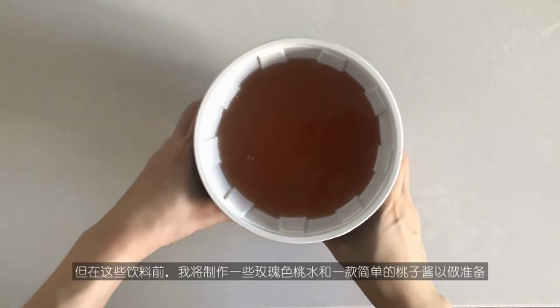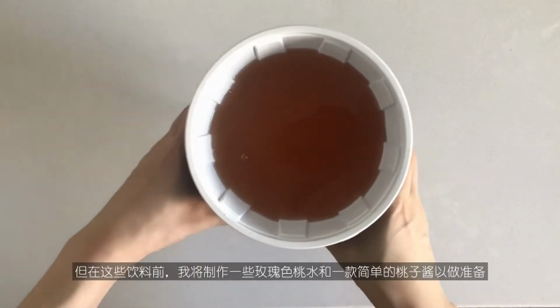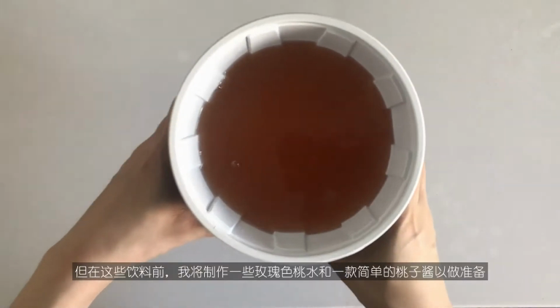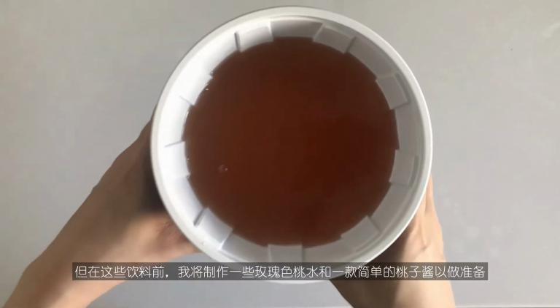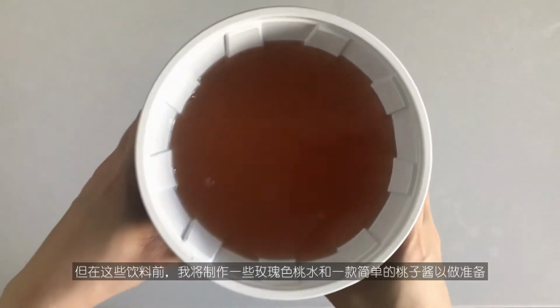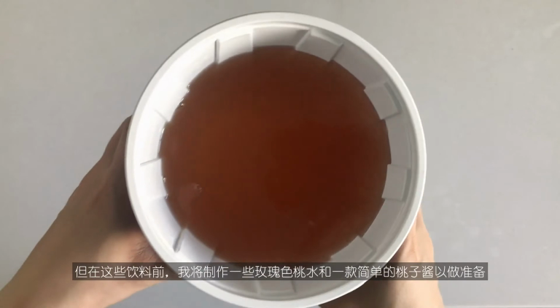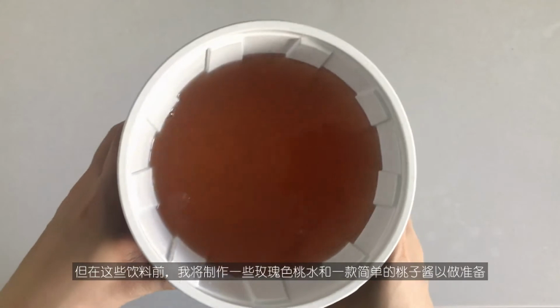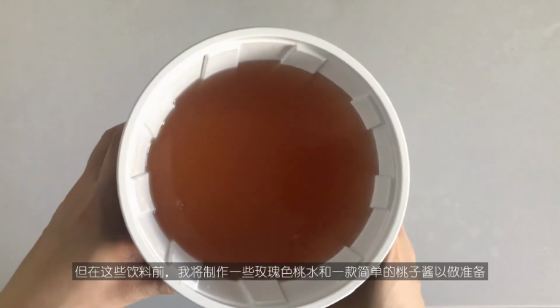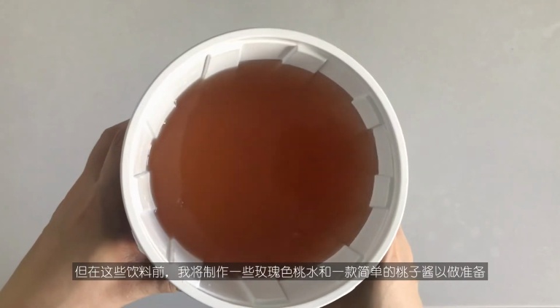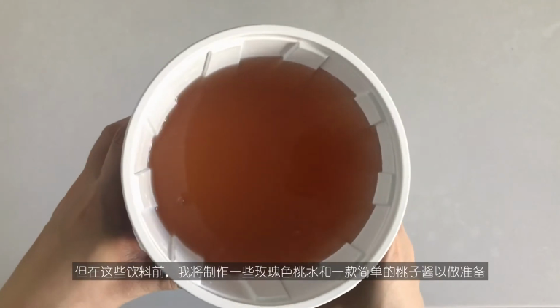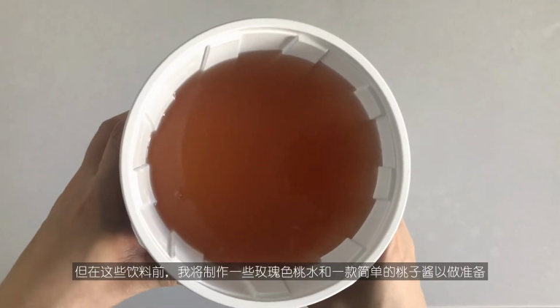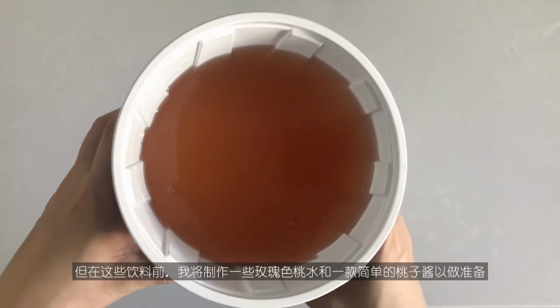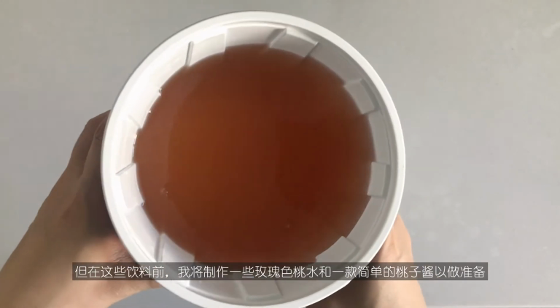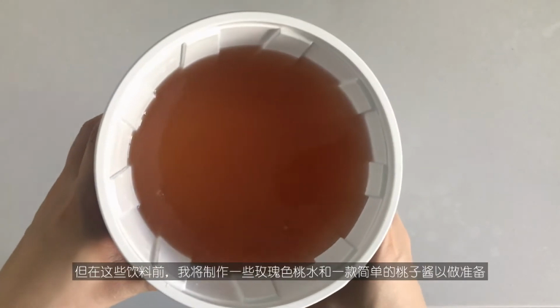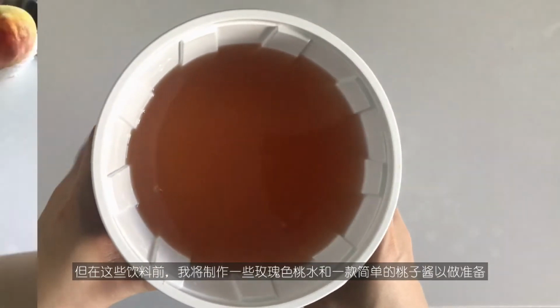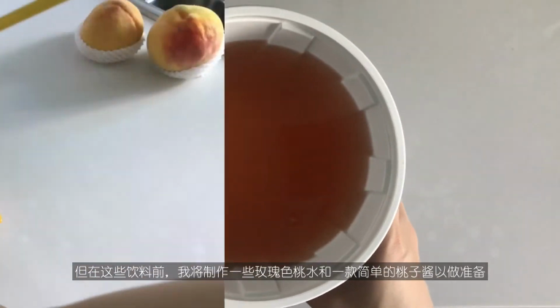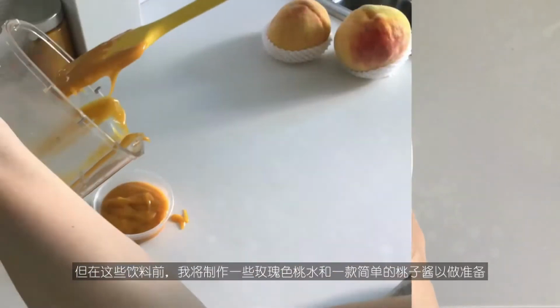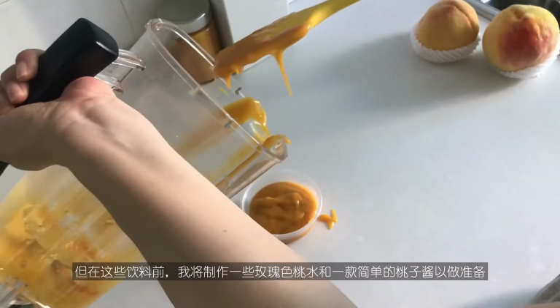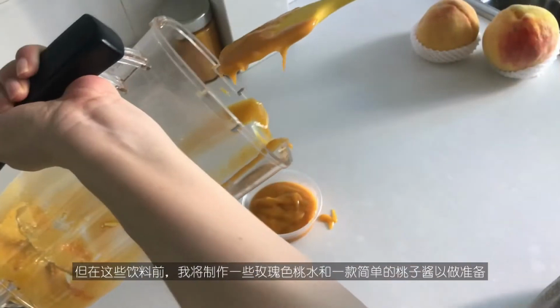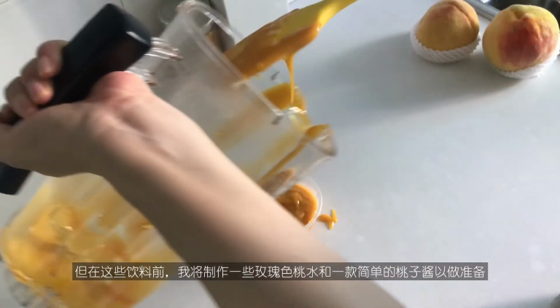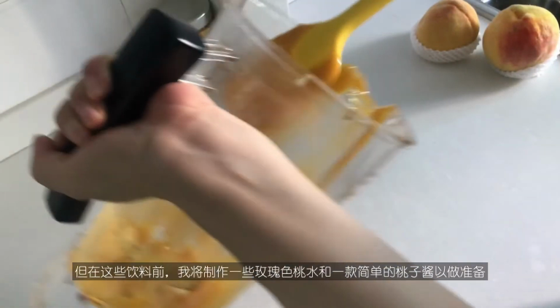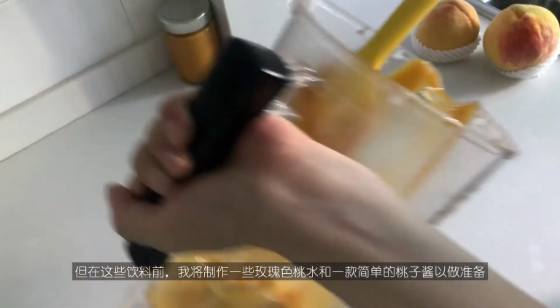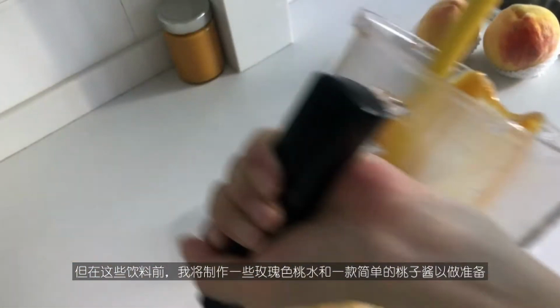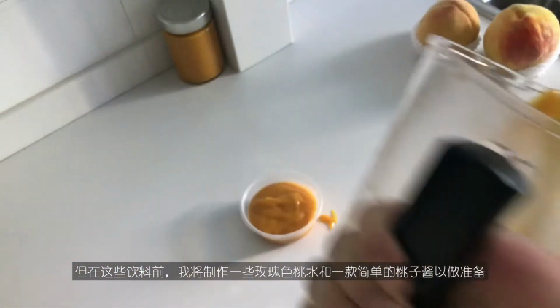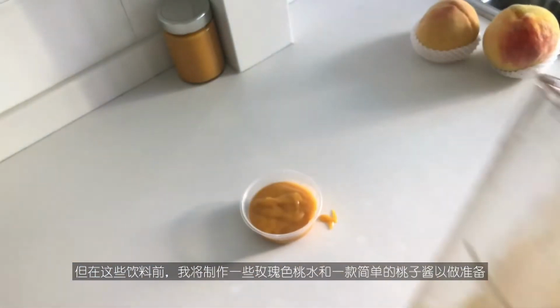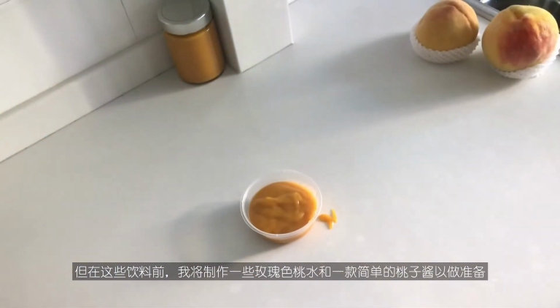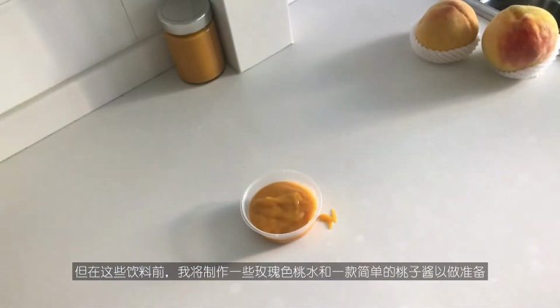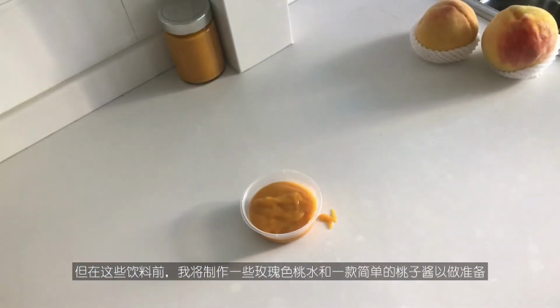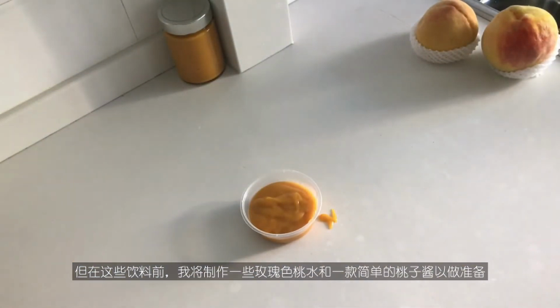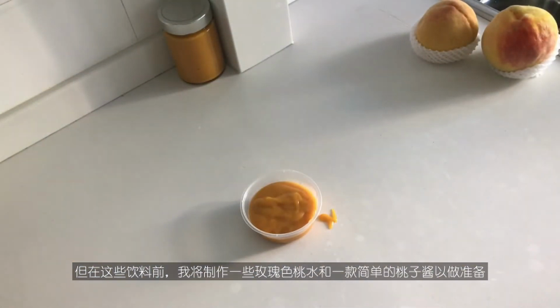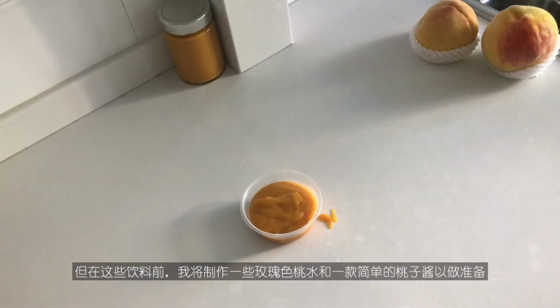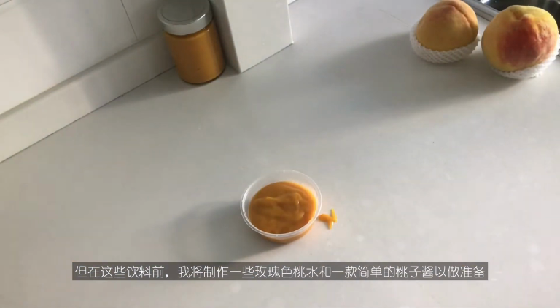Before getting to the drinks, I'm going to make rosy peach water and a simple peach jam as preparation.